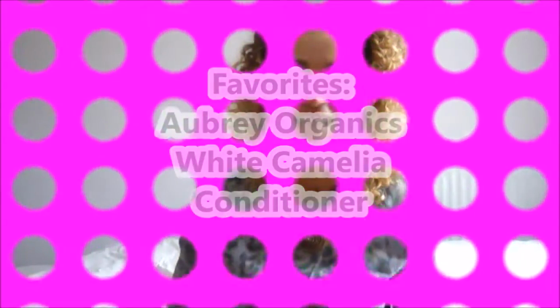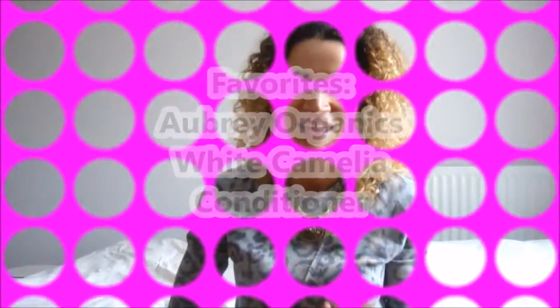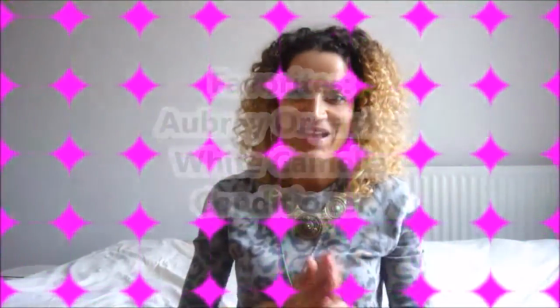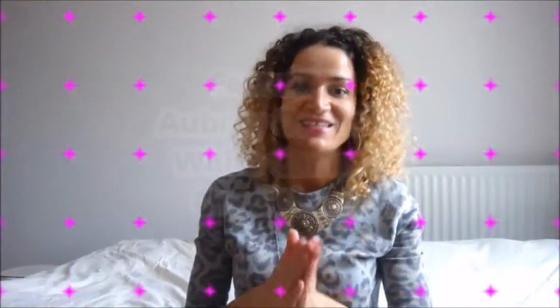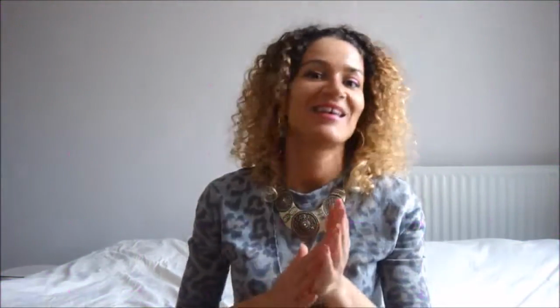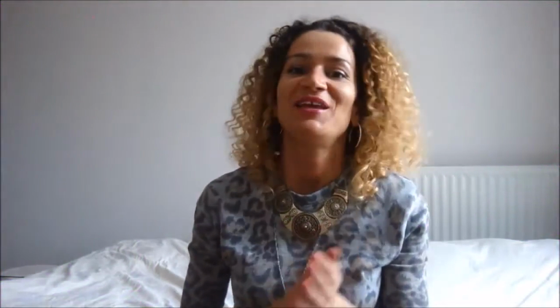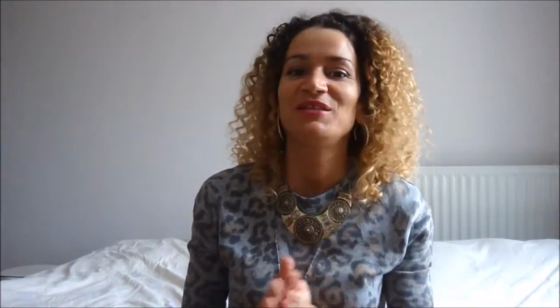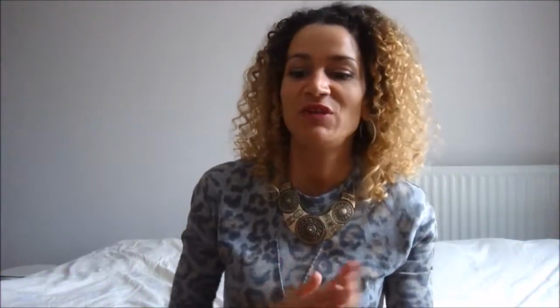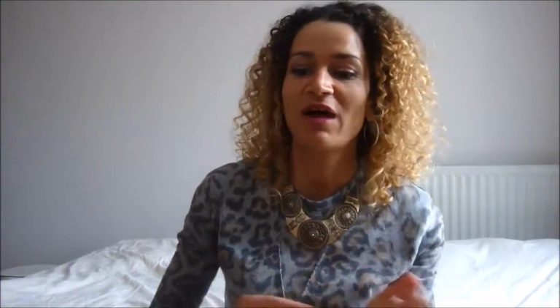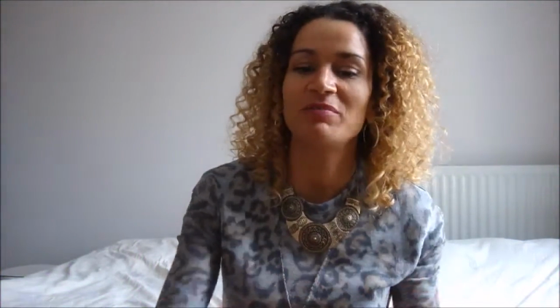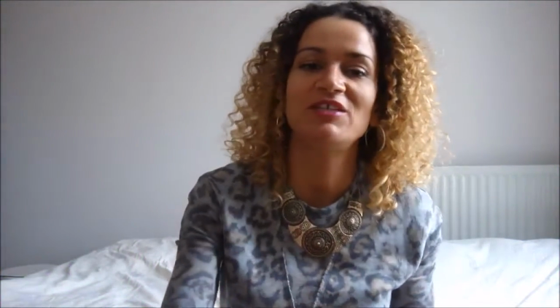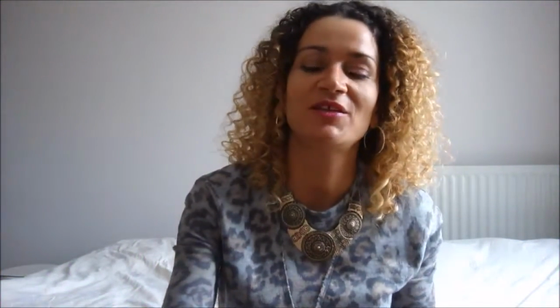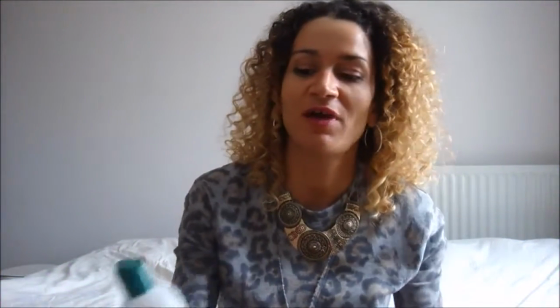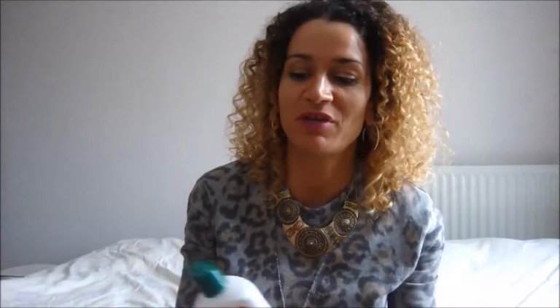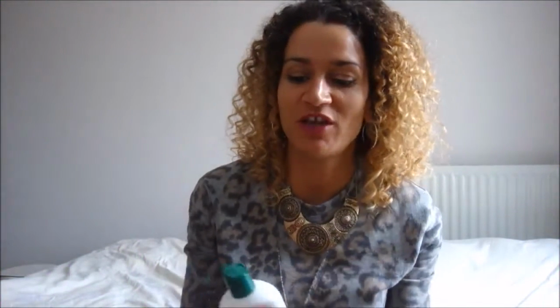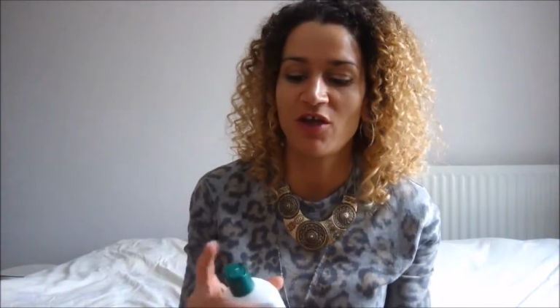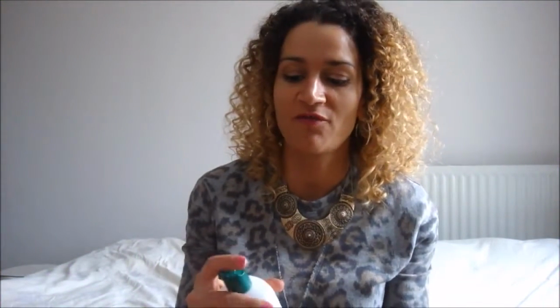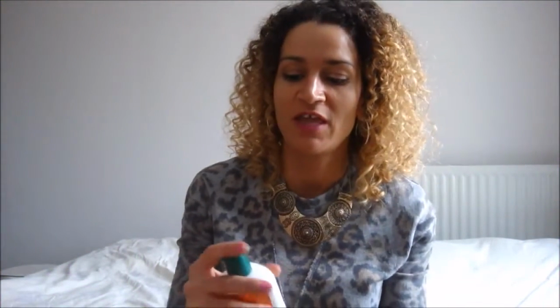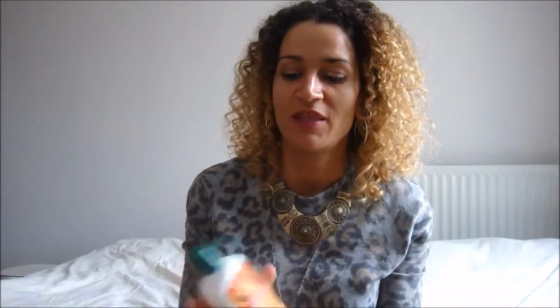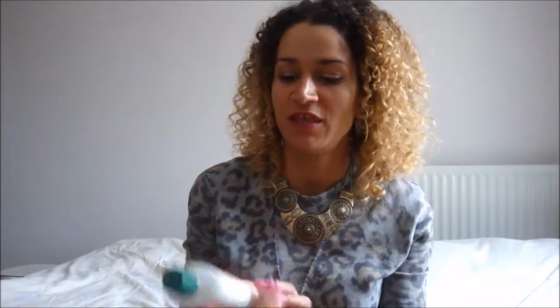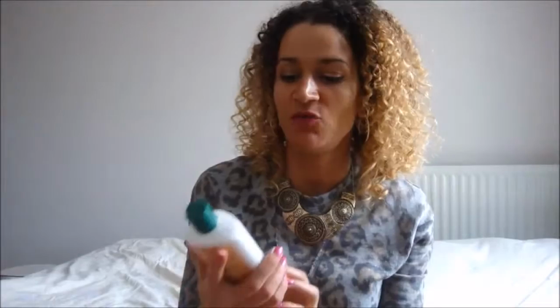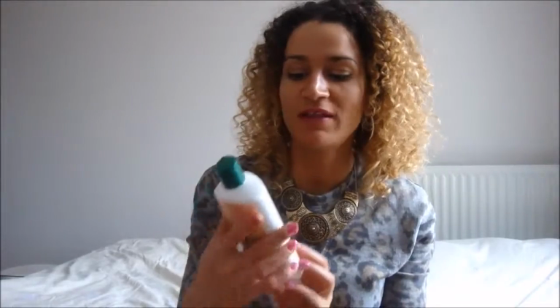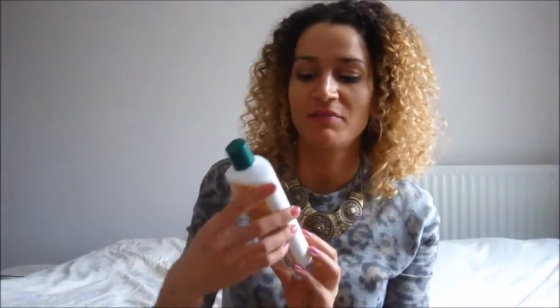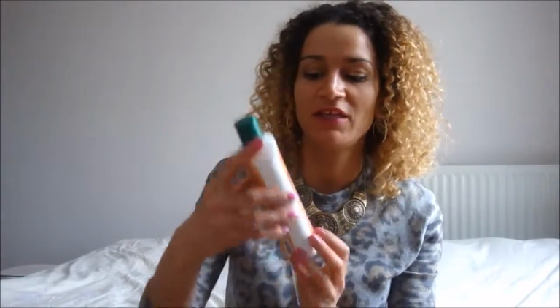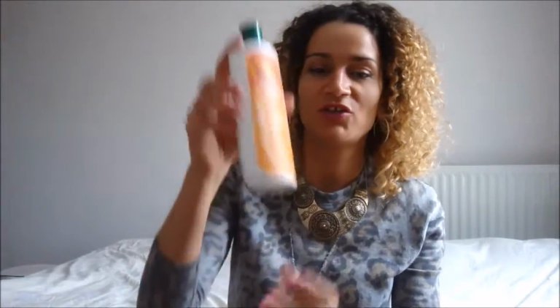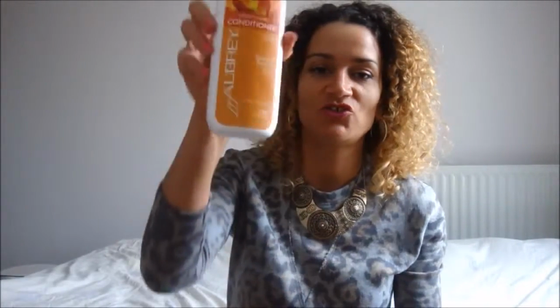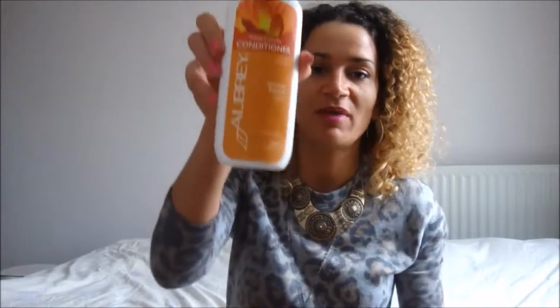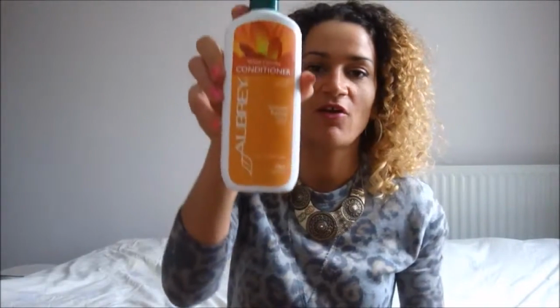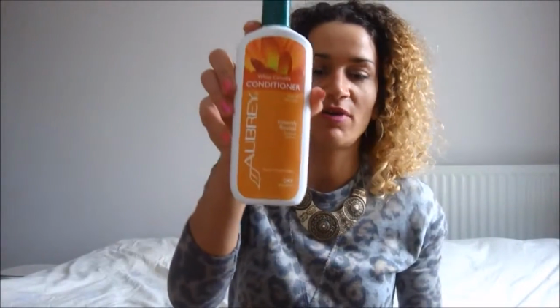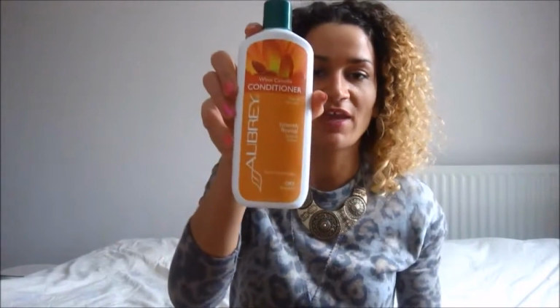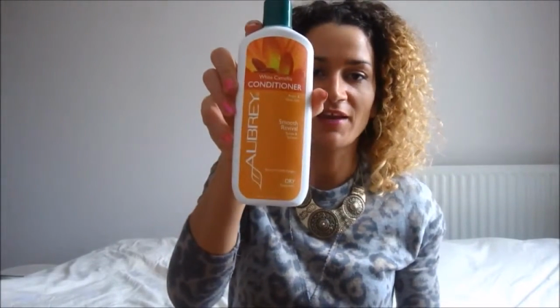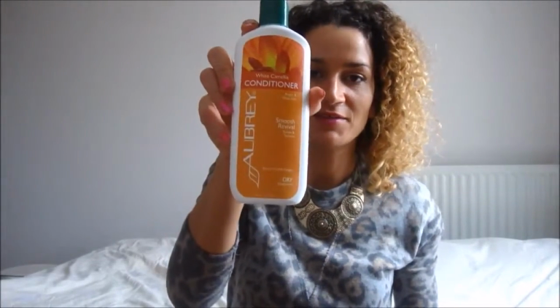Hey you guys! In this video I will be telling you how much I love the White Camellia Conditioner by Aubrey Organics.